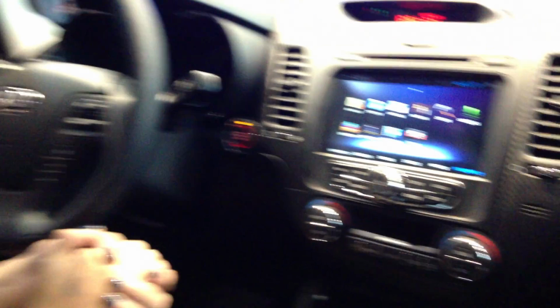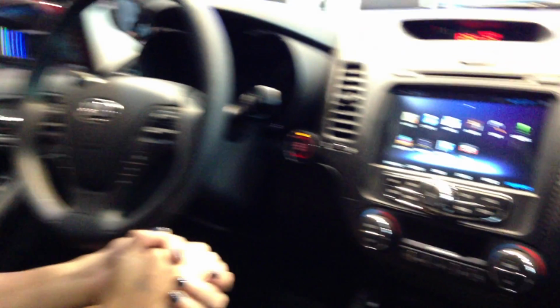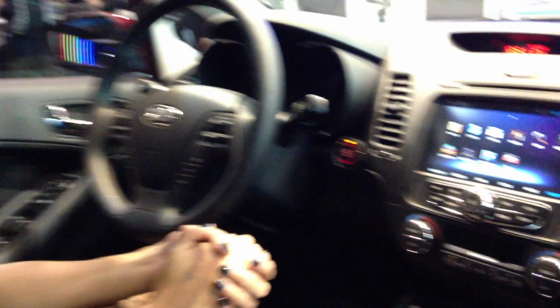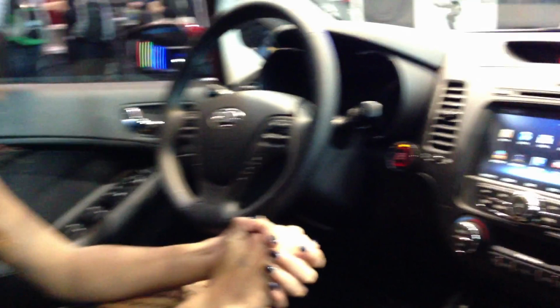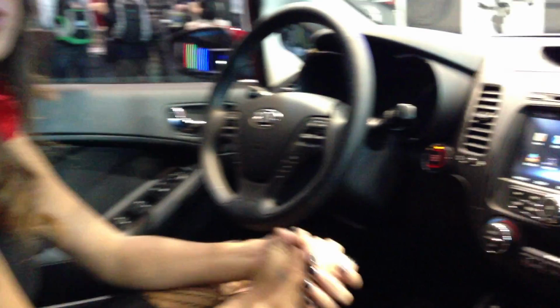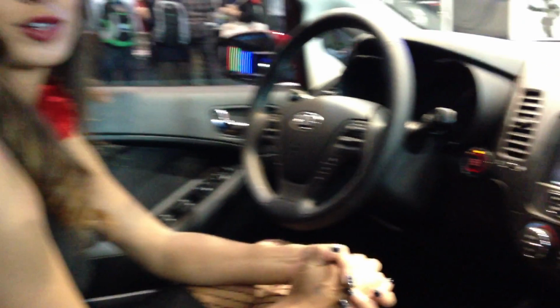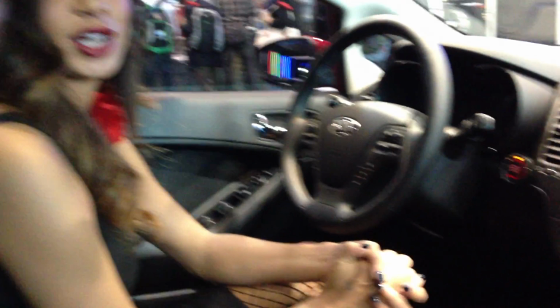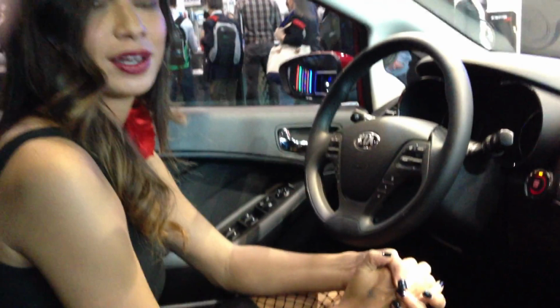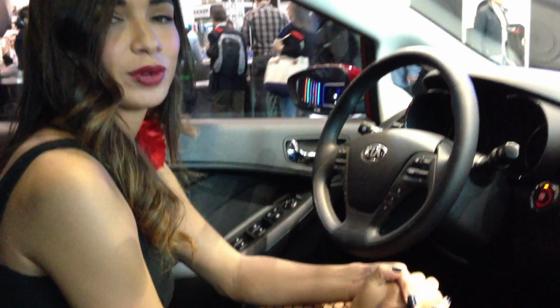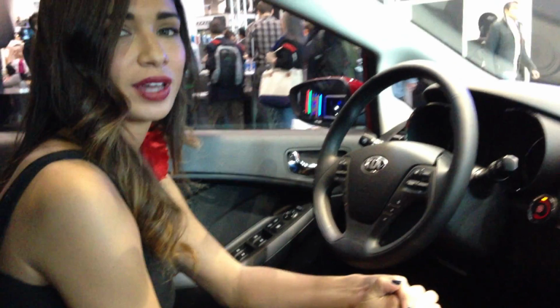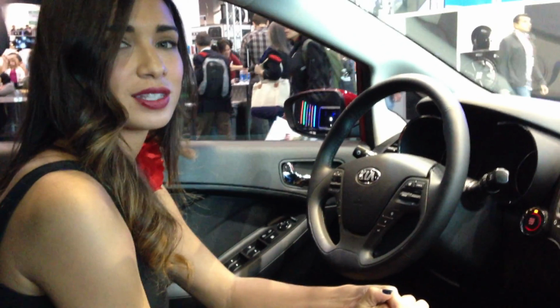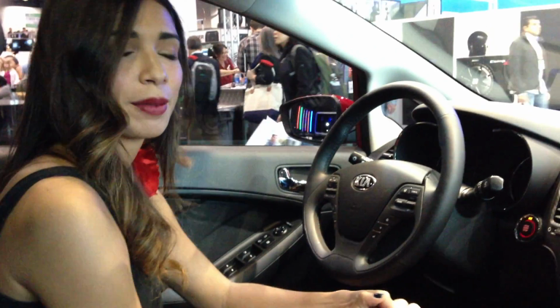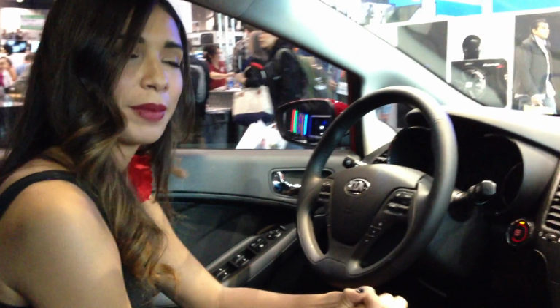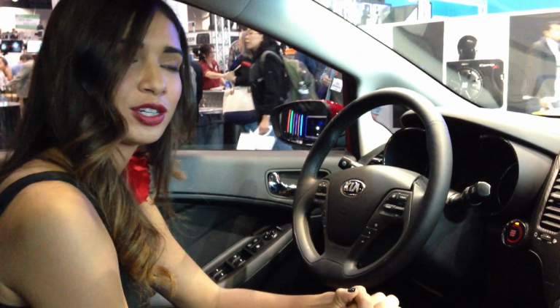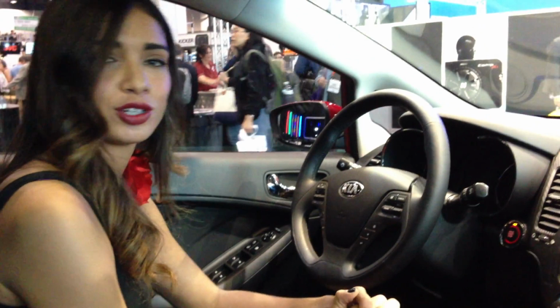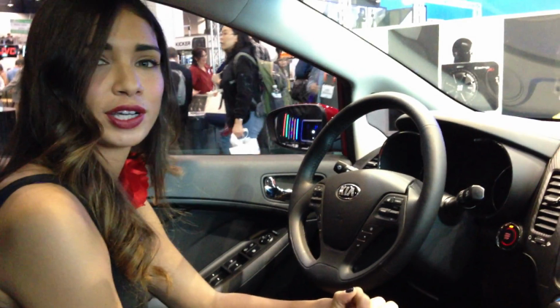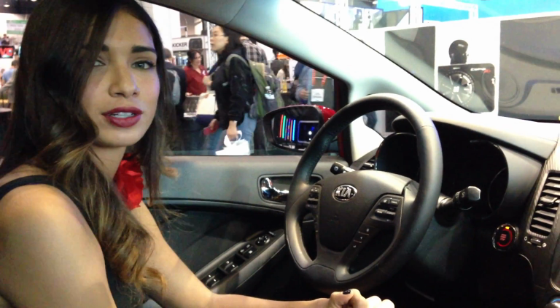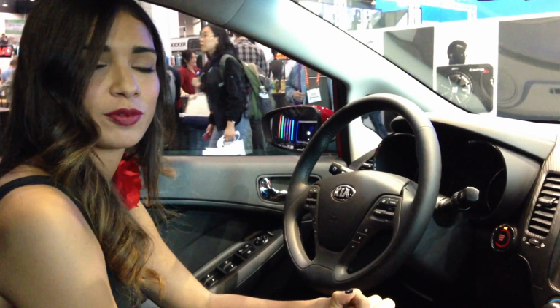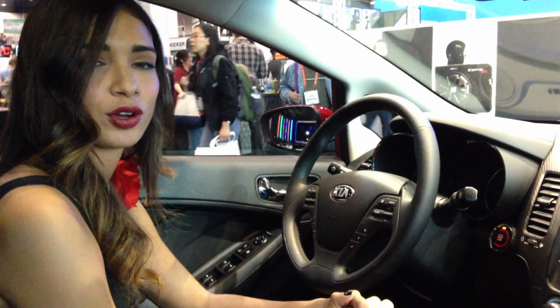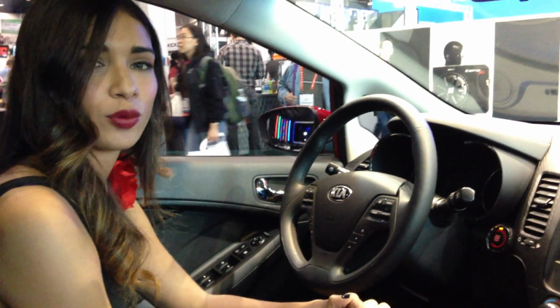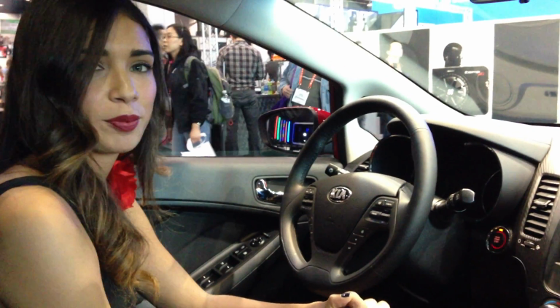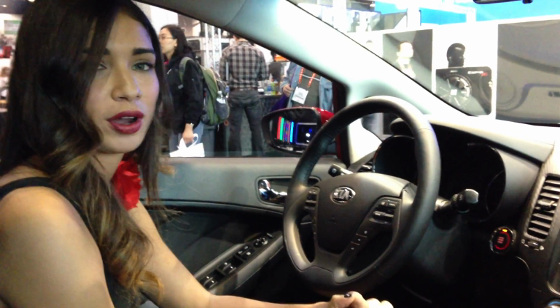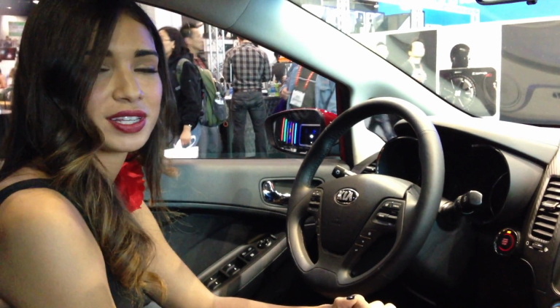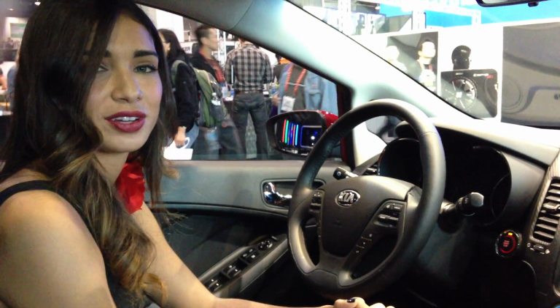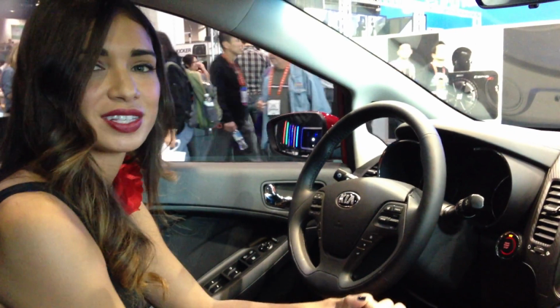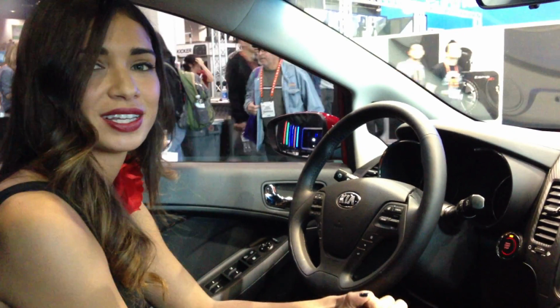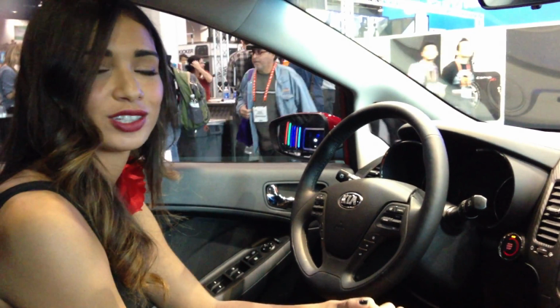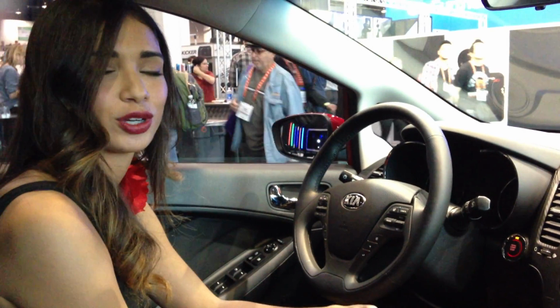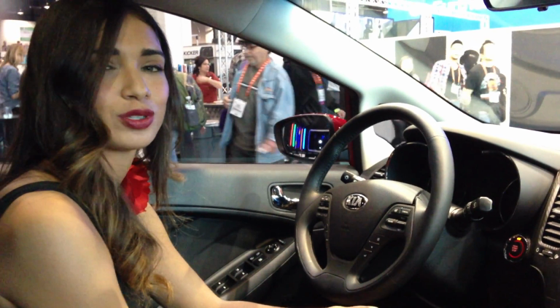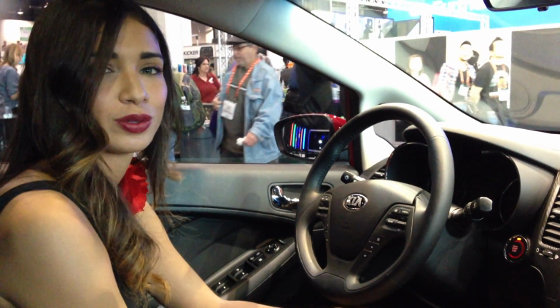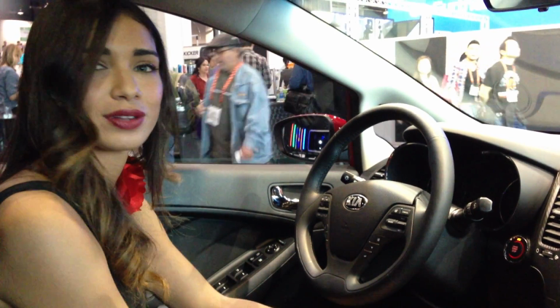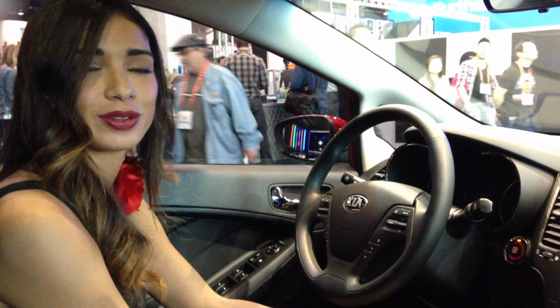Thank you for checking in with us, and make sure you check out some of our great products here at the CES Show 2013.